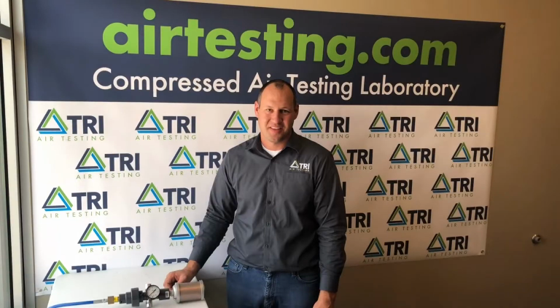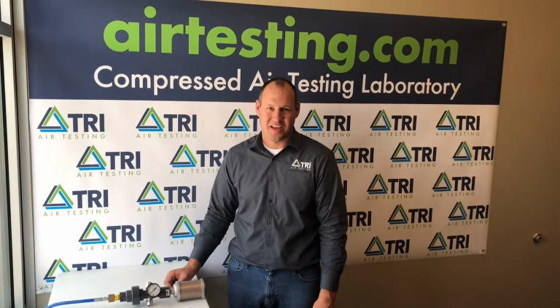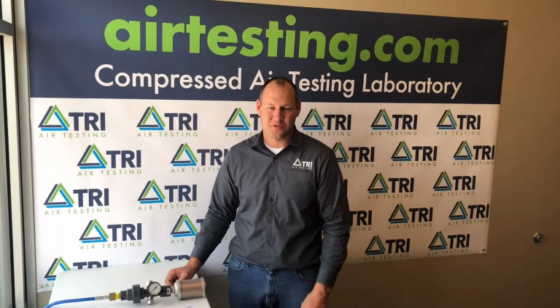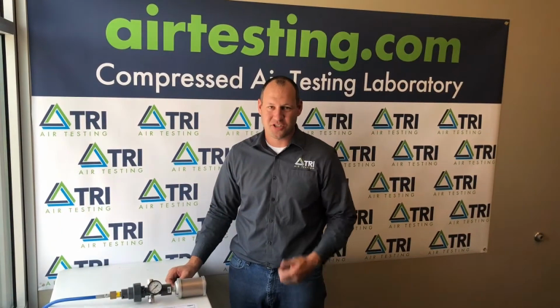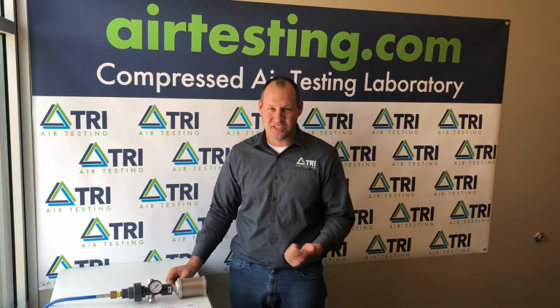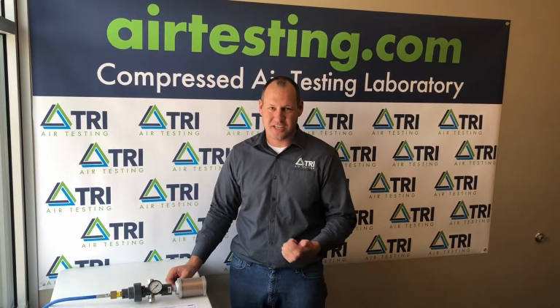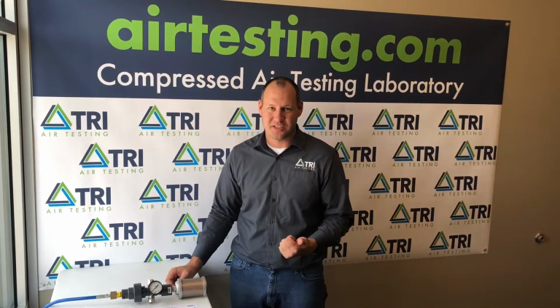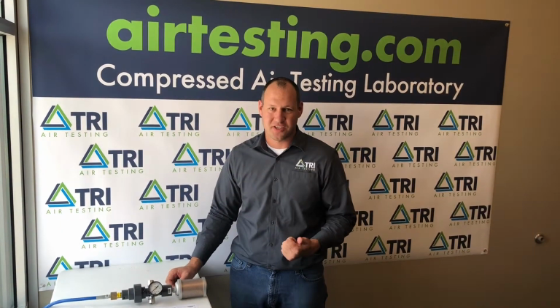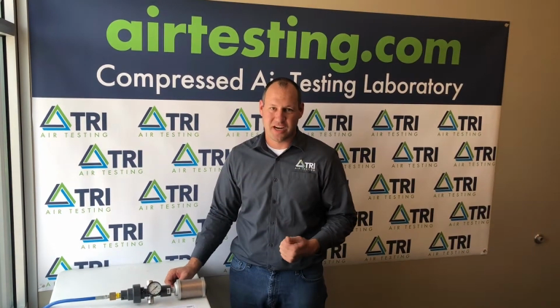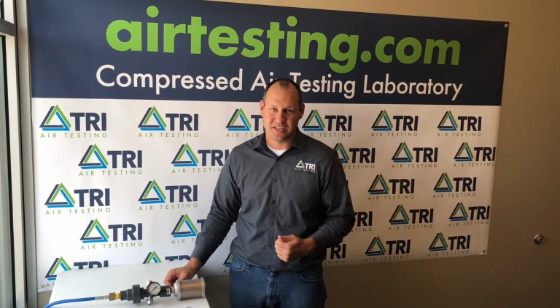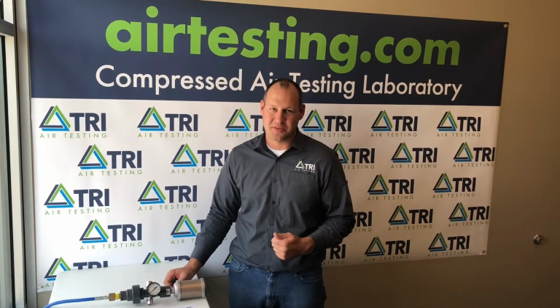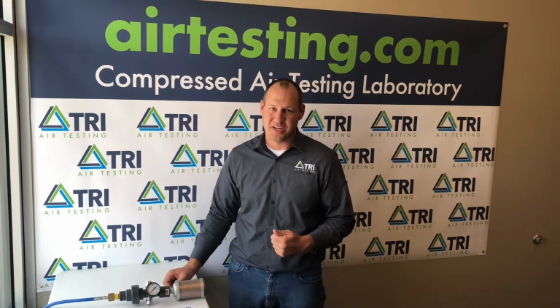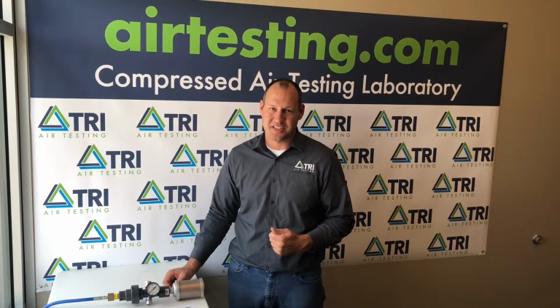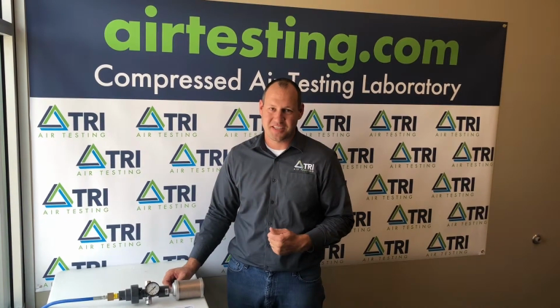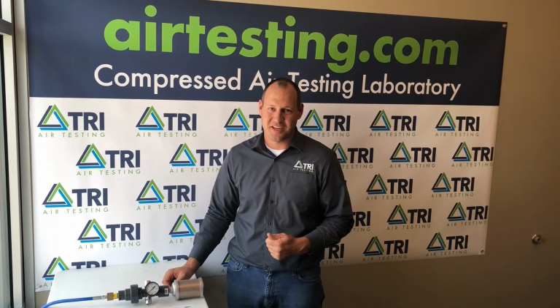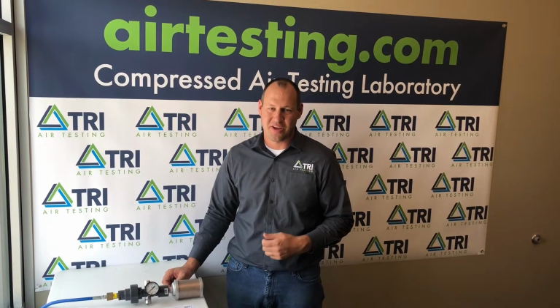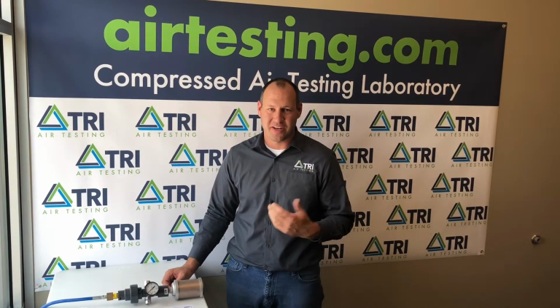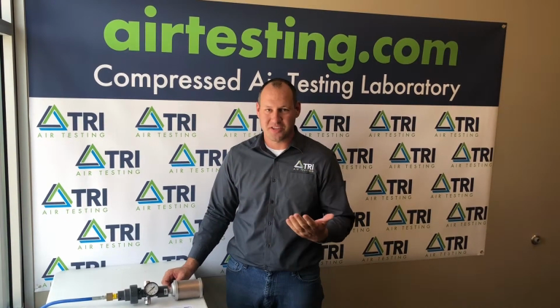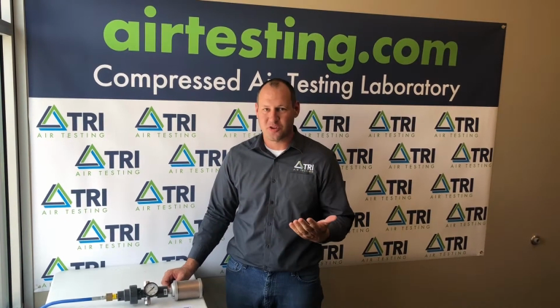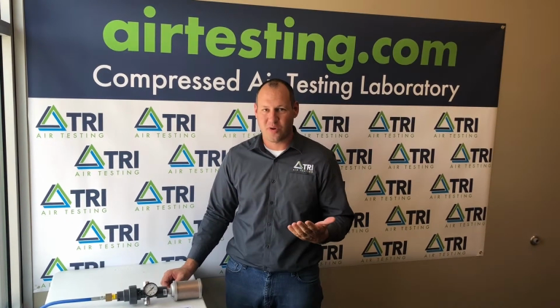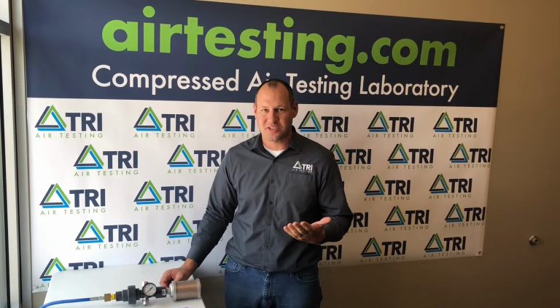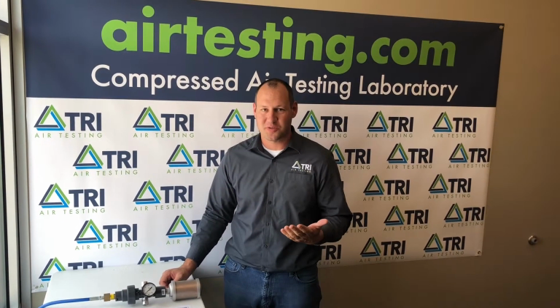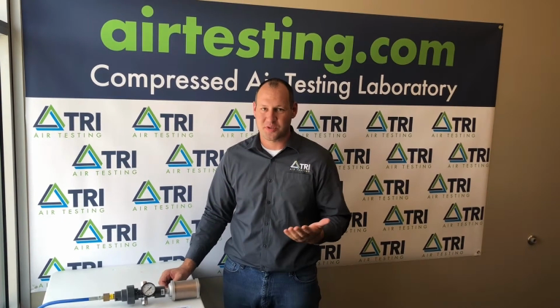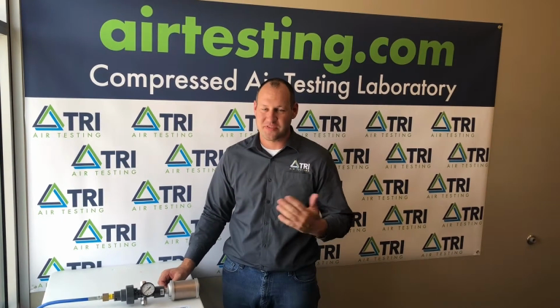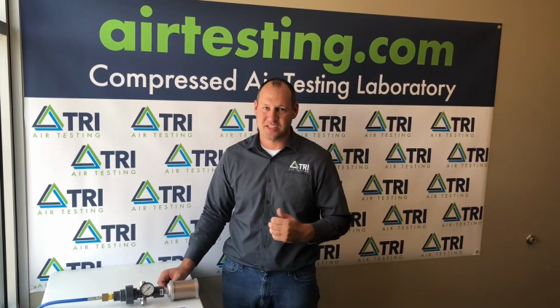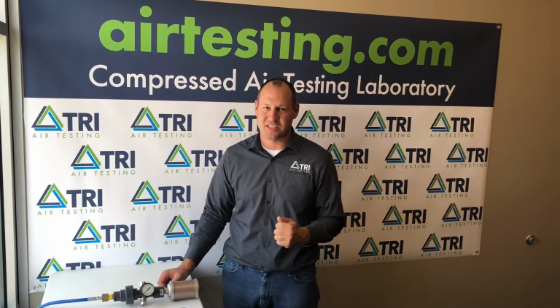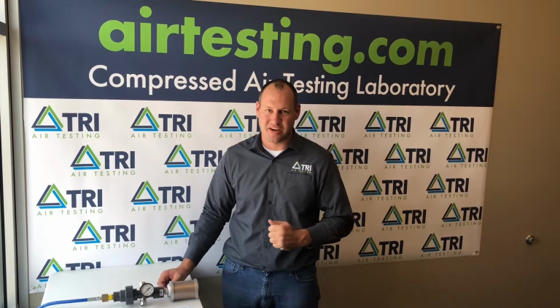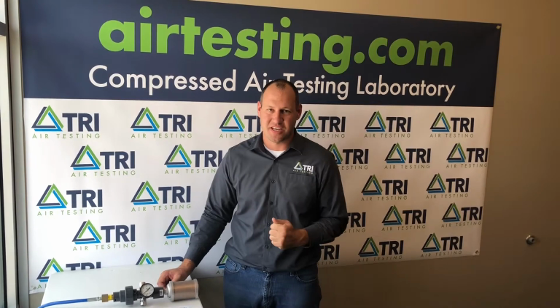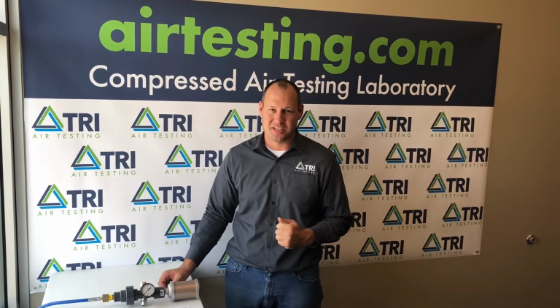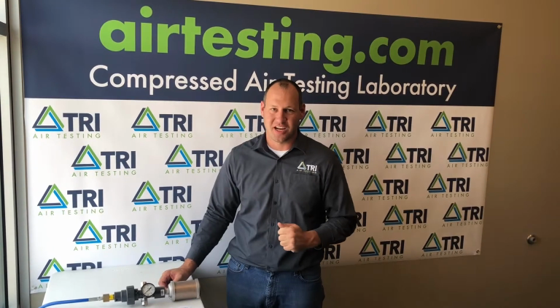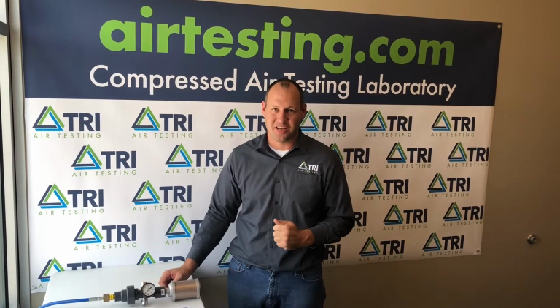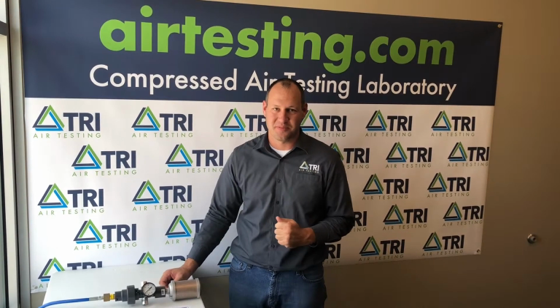Thanks for watching today's edition of Air Testing Made Easy. If you have any additional questions, please visit us at airtesting.com.